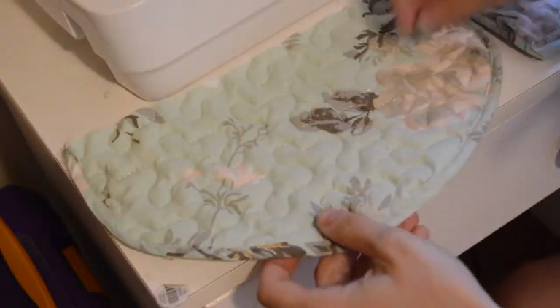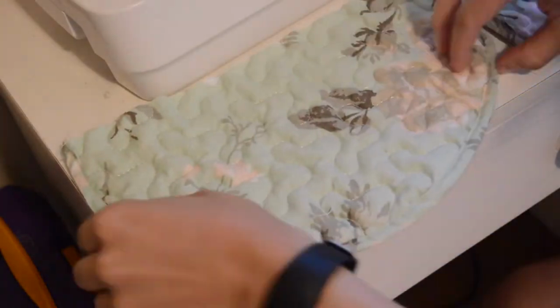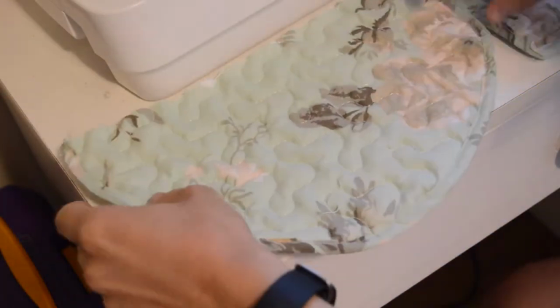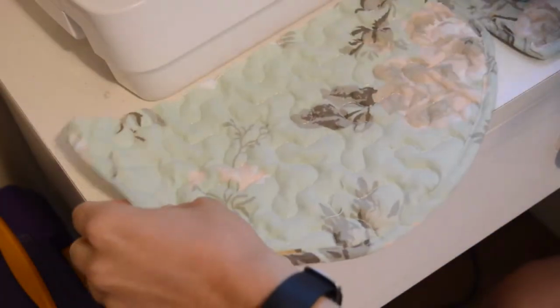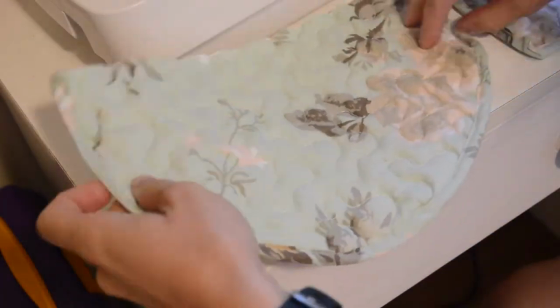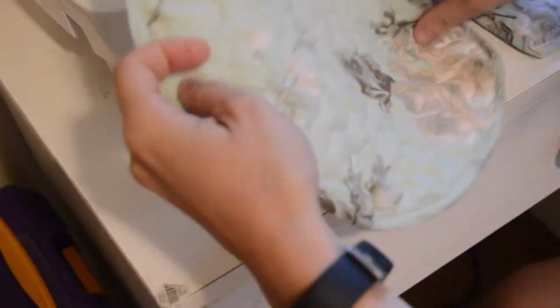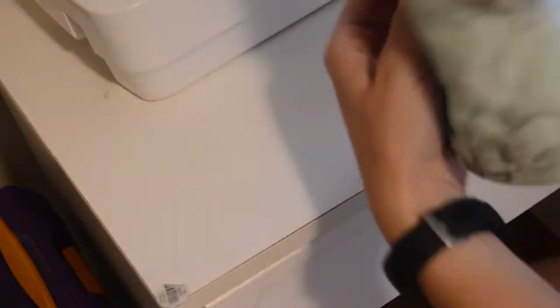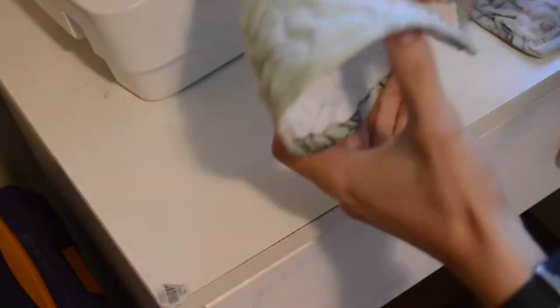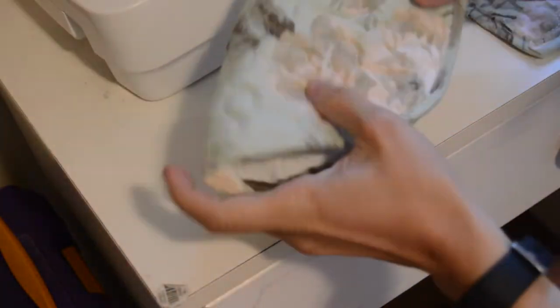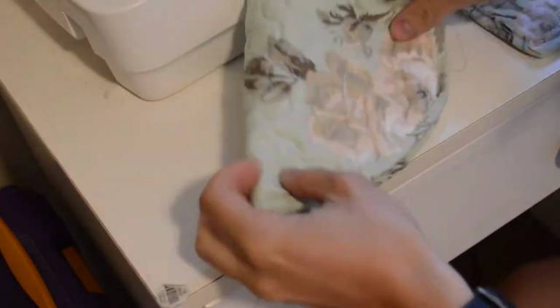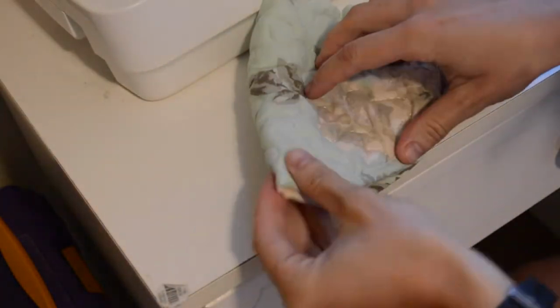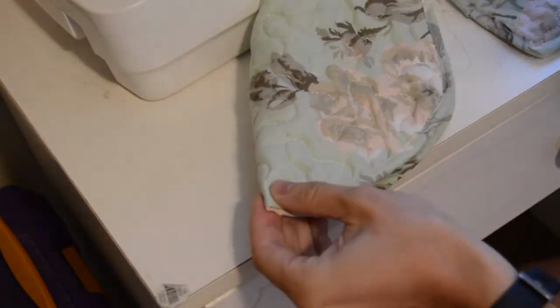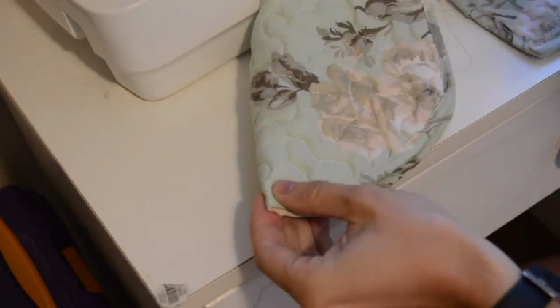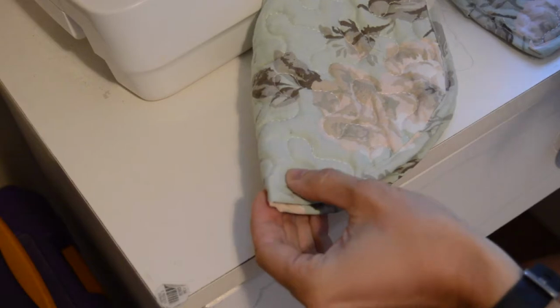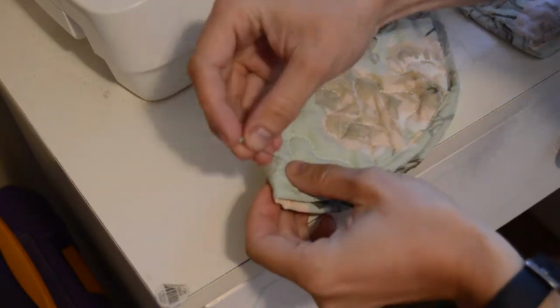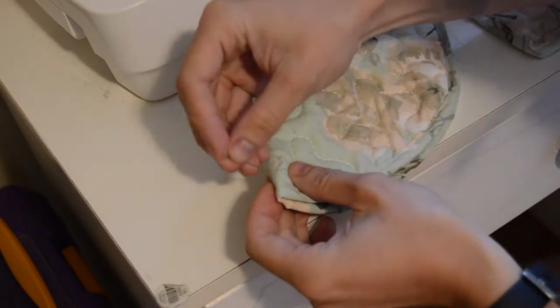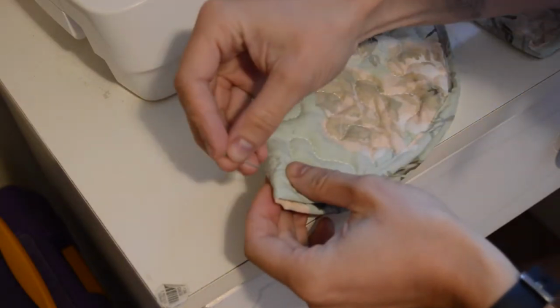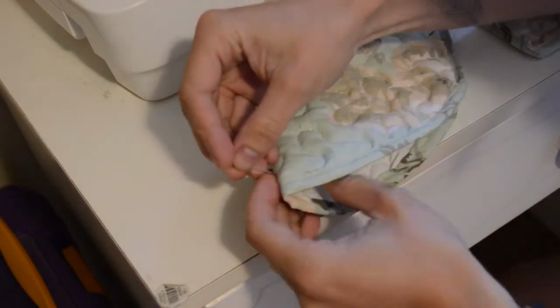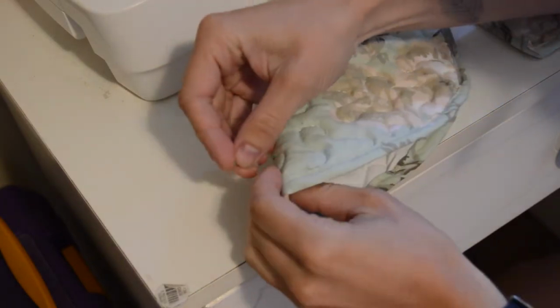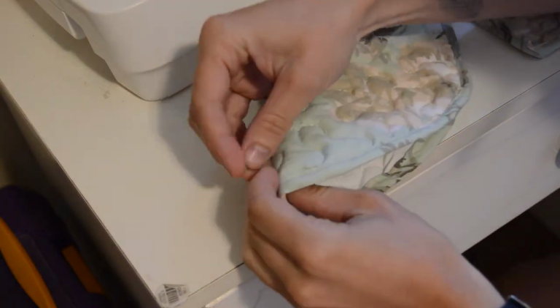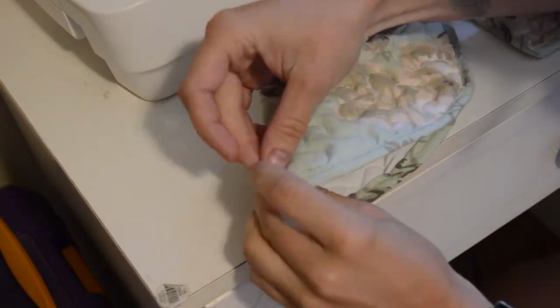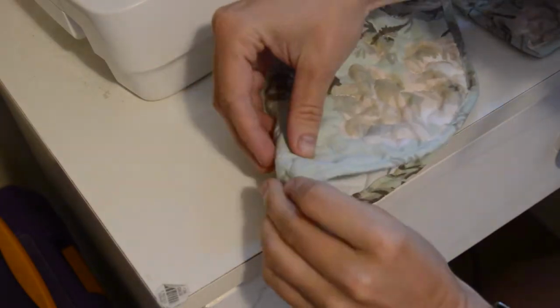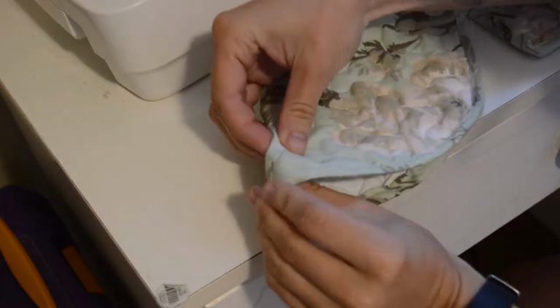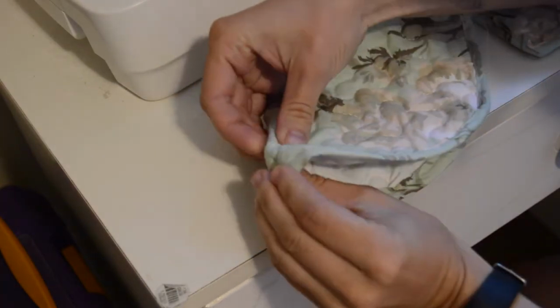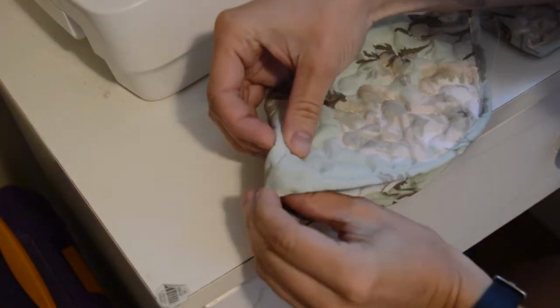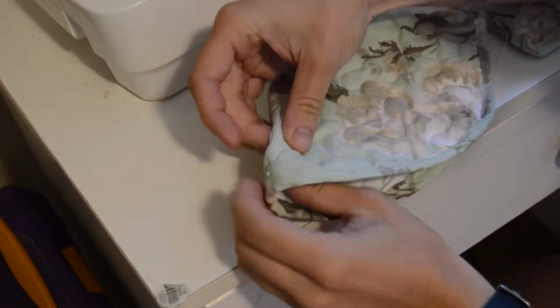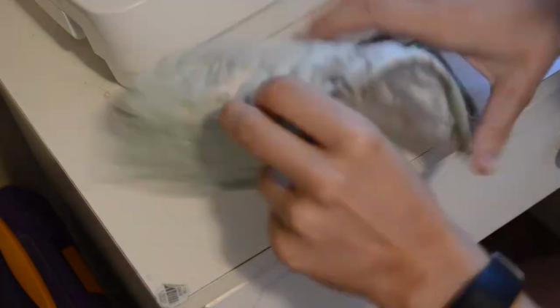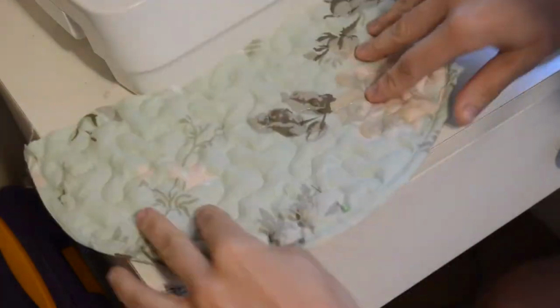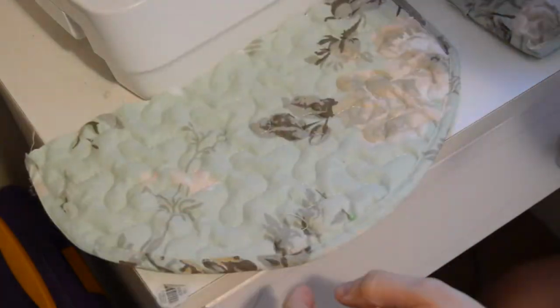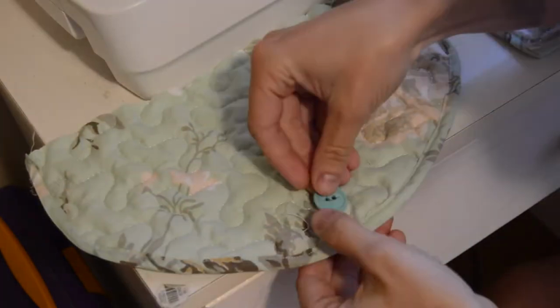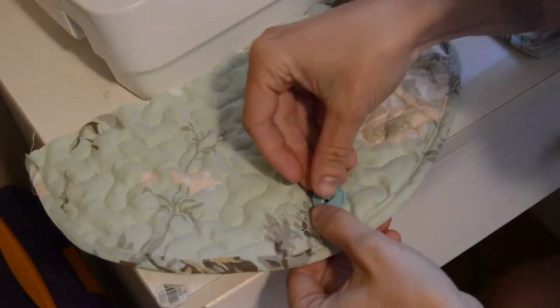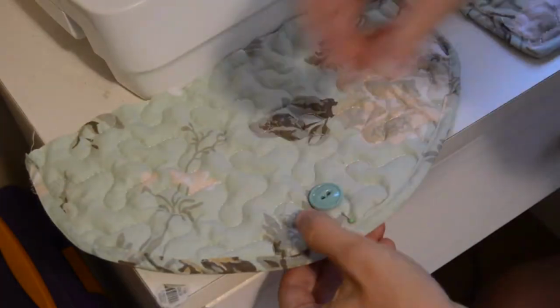I marked out where I wanted the buttonhole to be on the flap and made my buttonhole using the zigzag stitch setting on my machine.